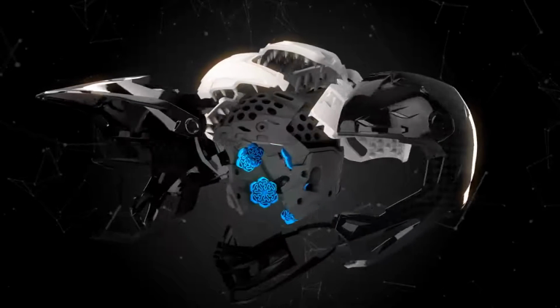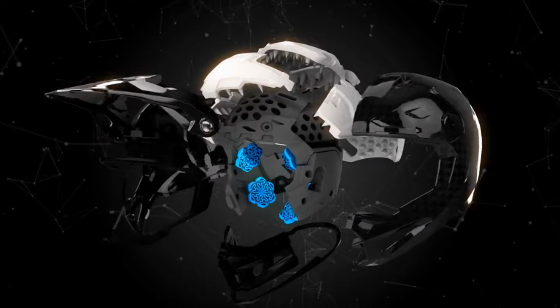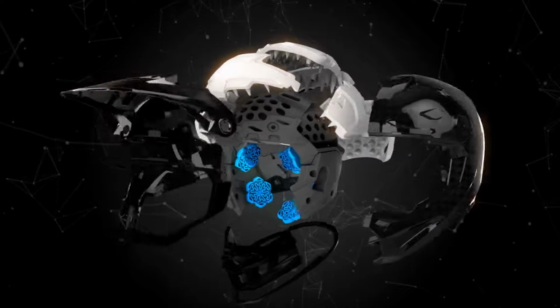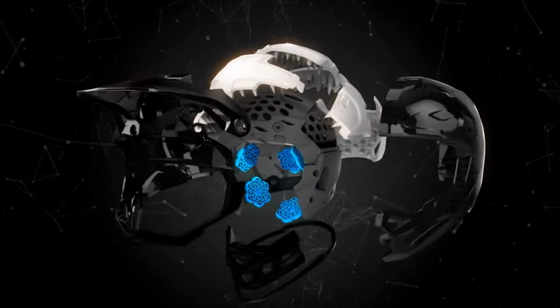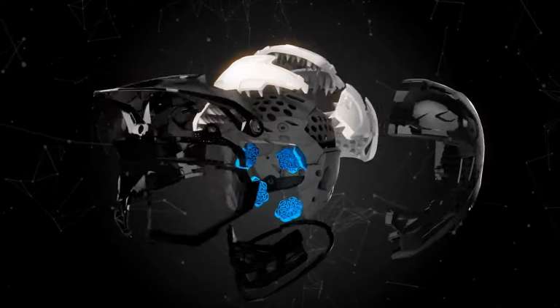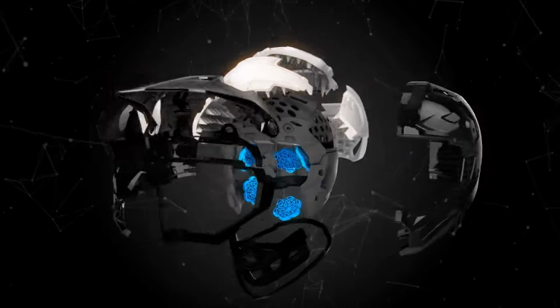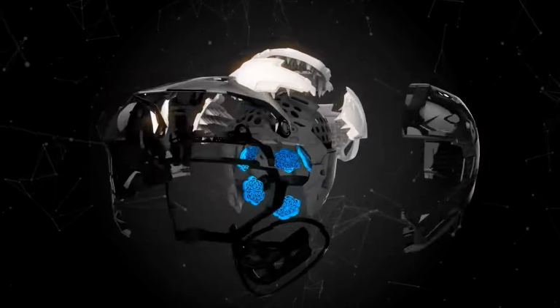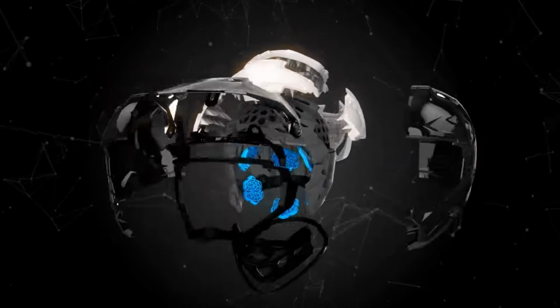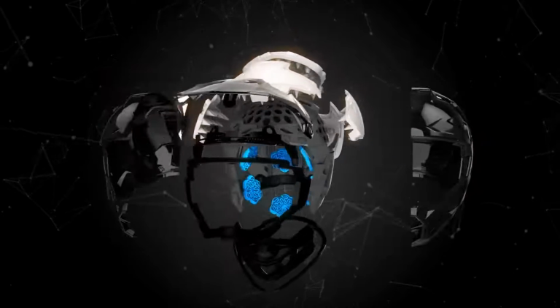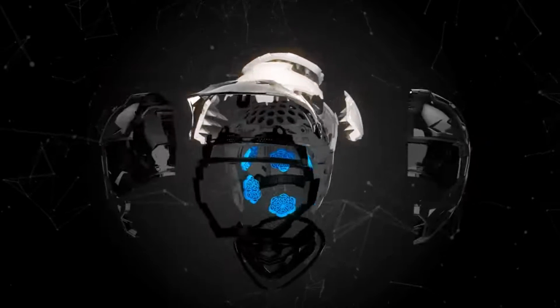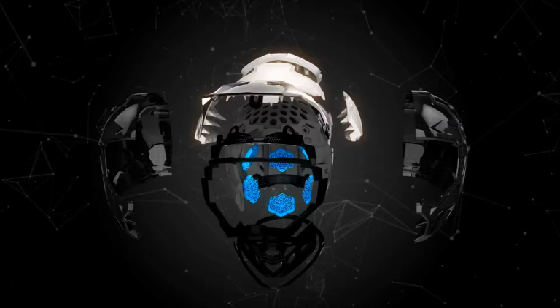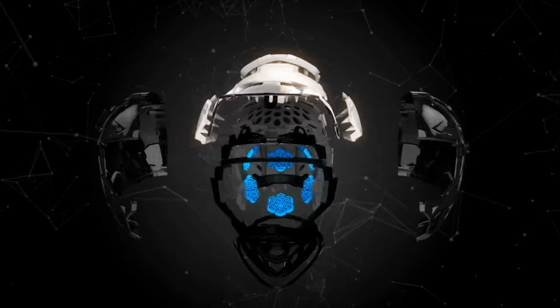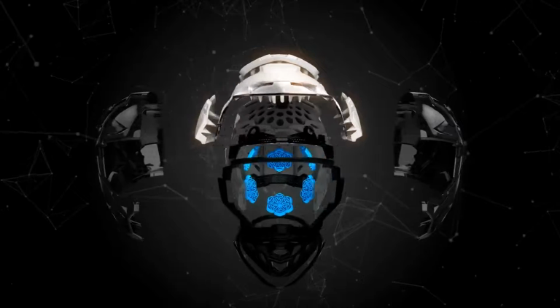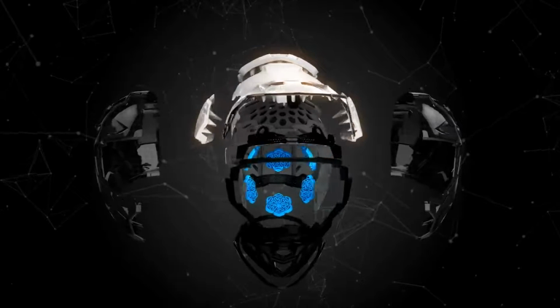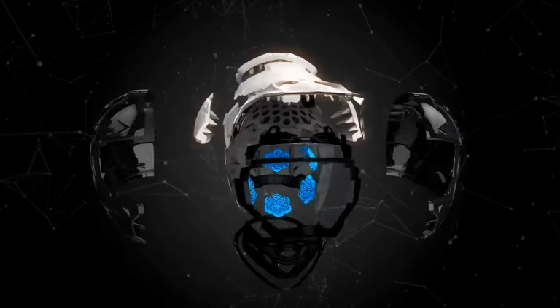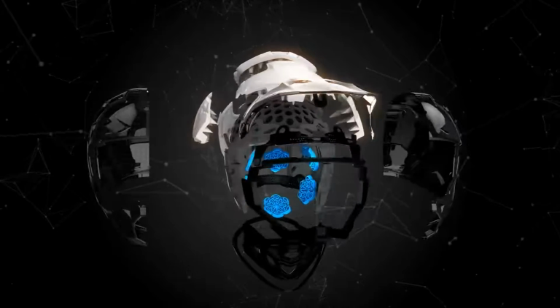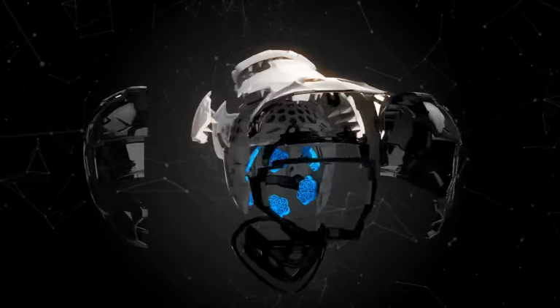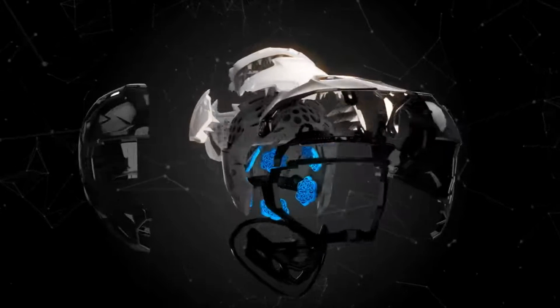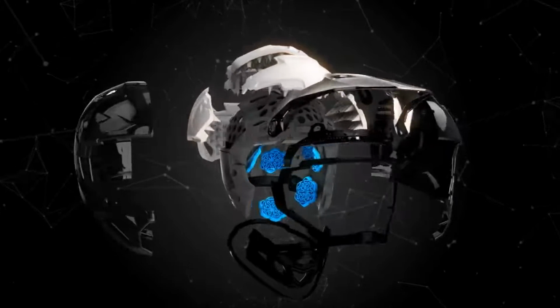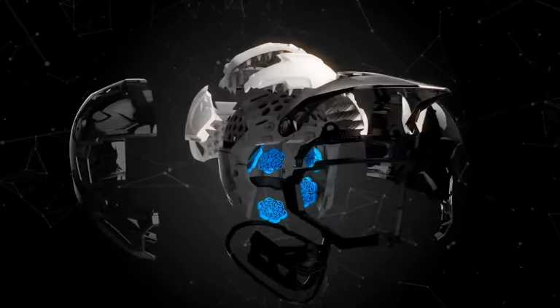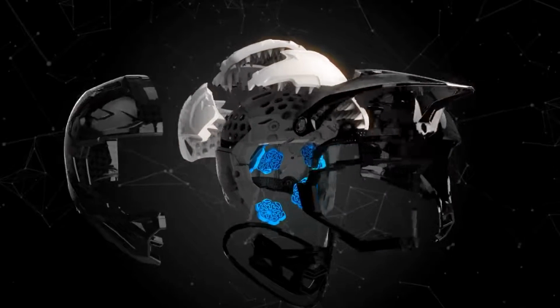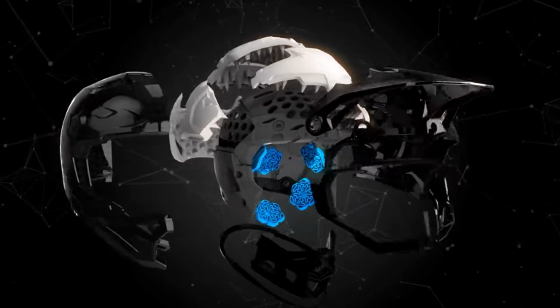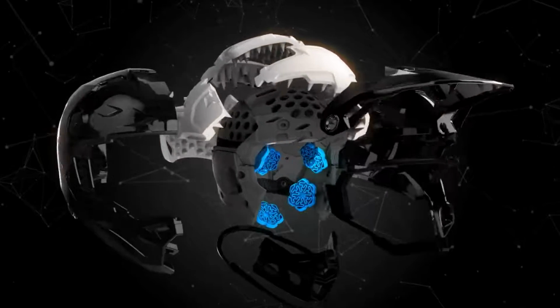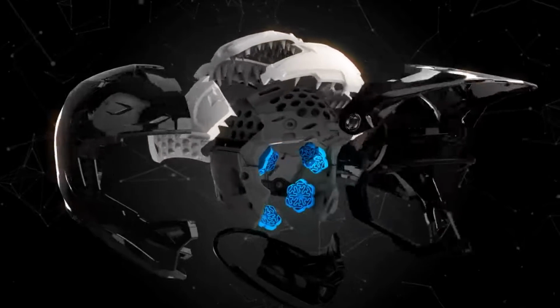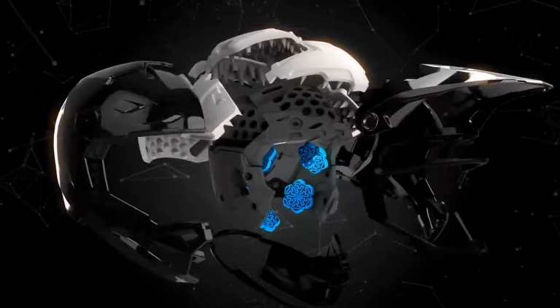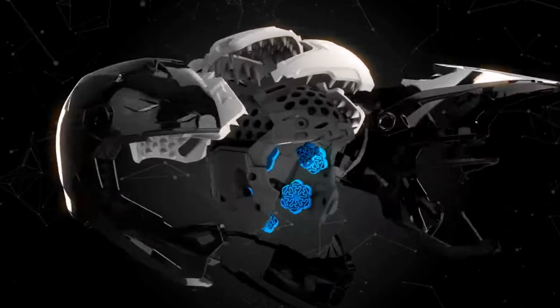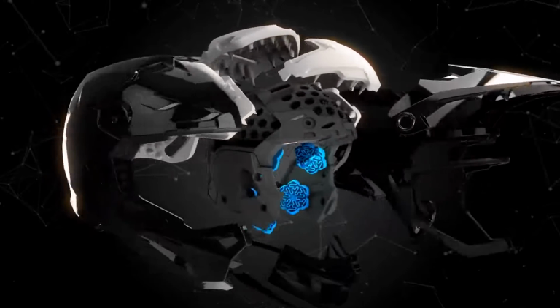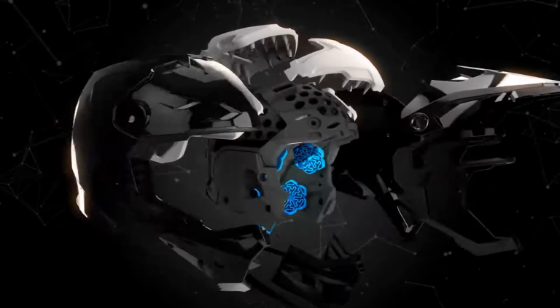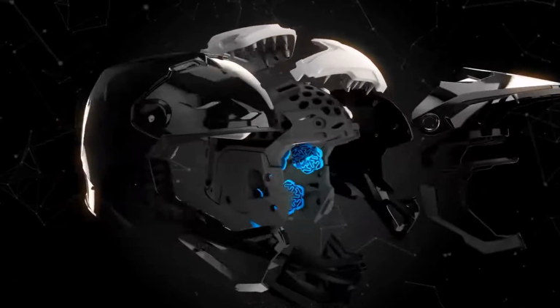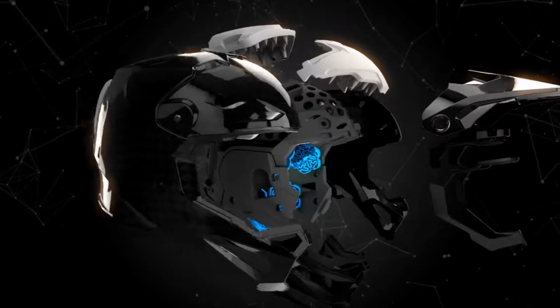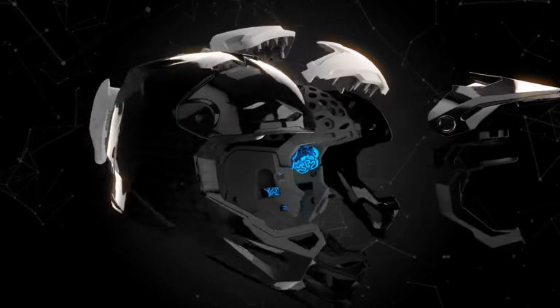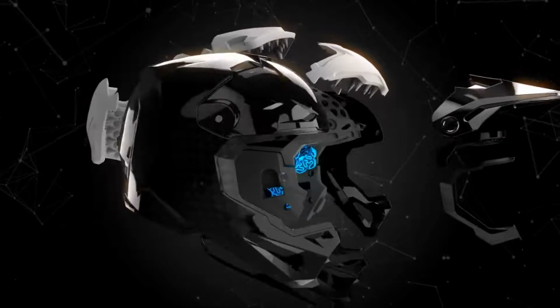Outfit yourself with proven technology, lightweight performance, and elevated impact management.